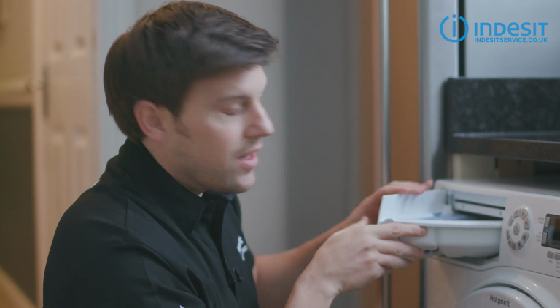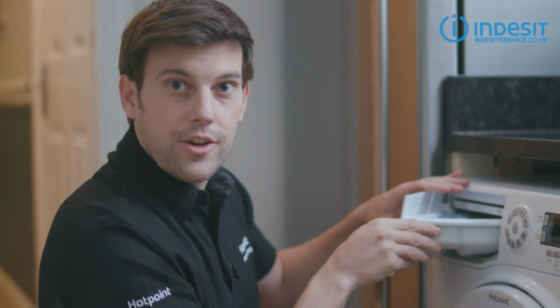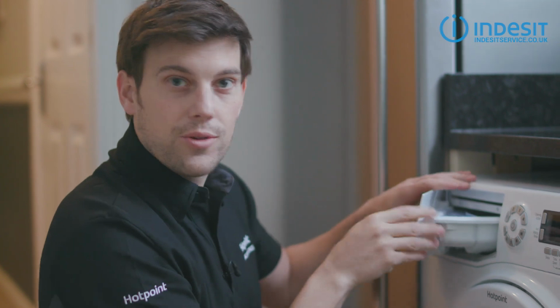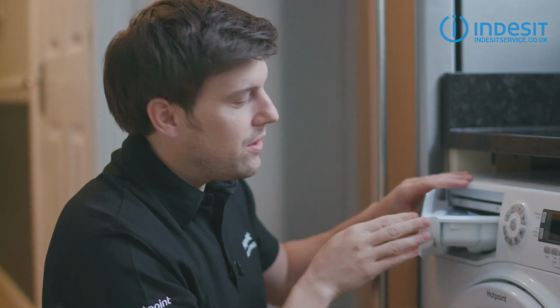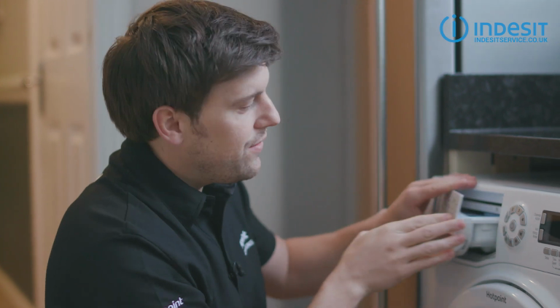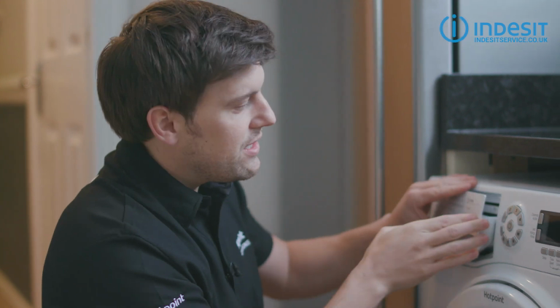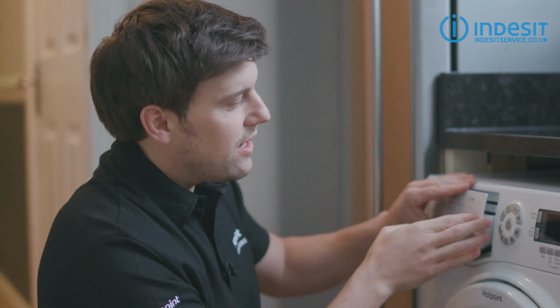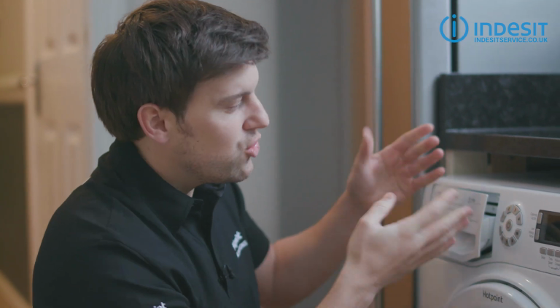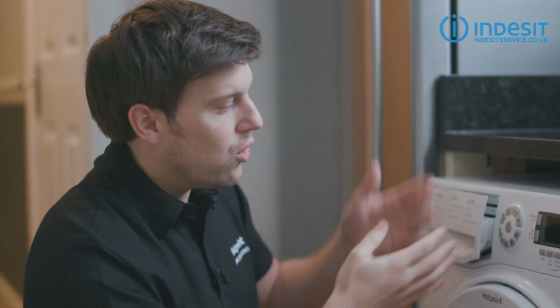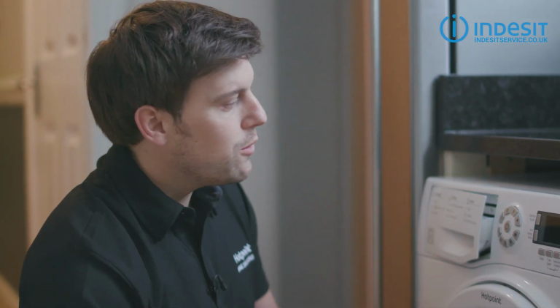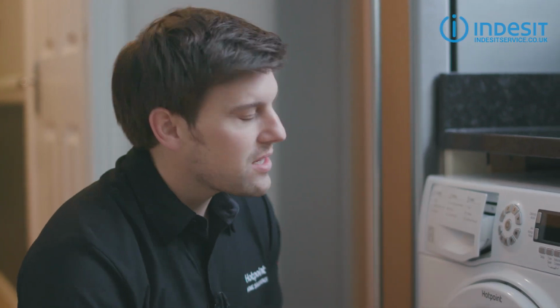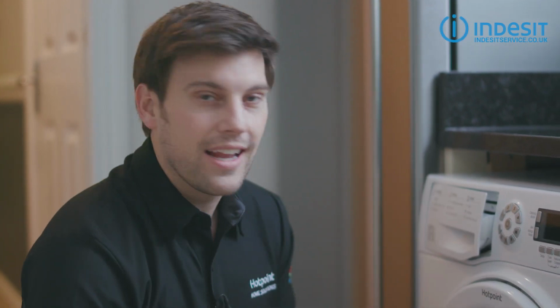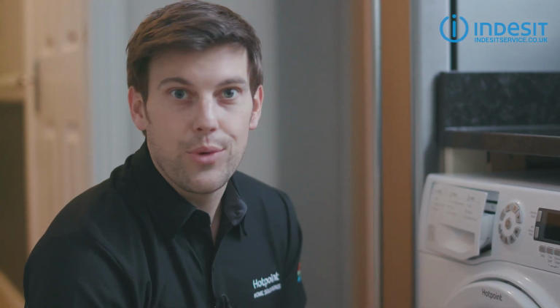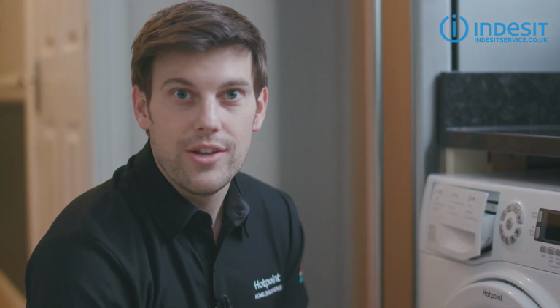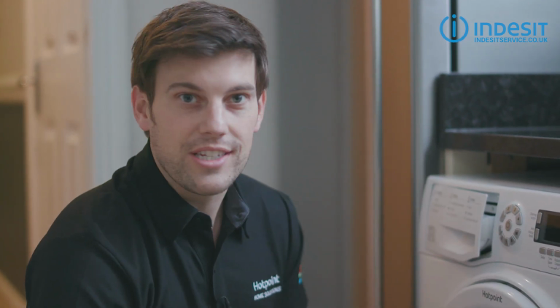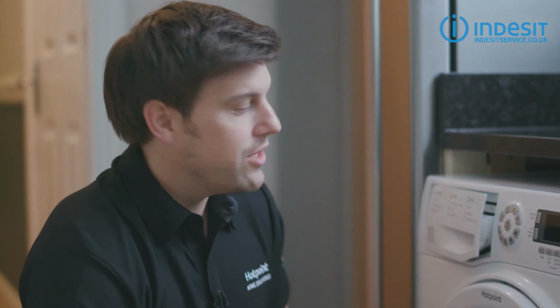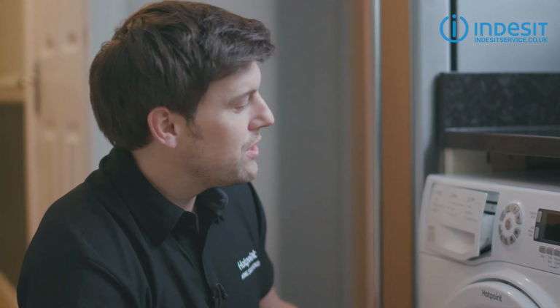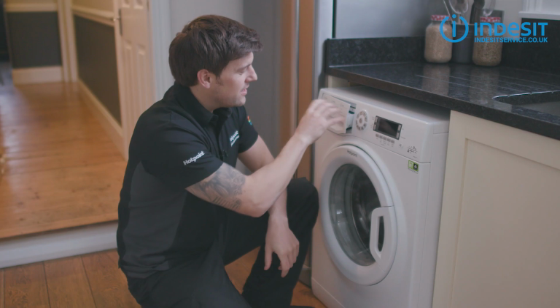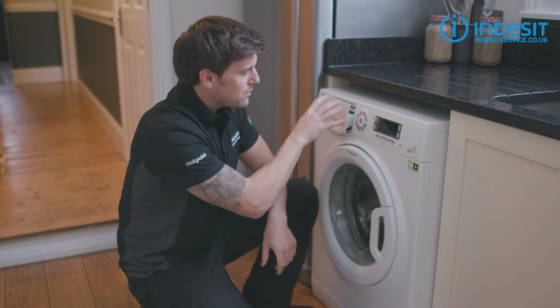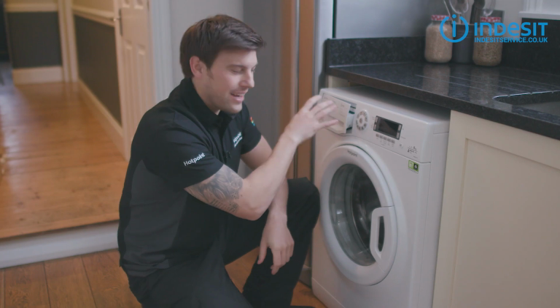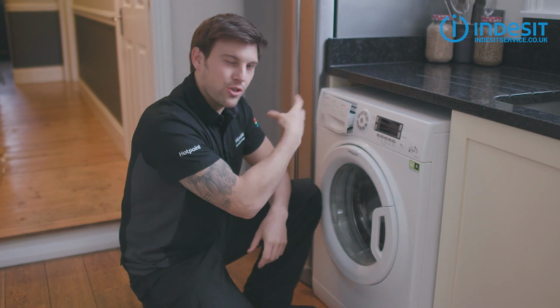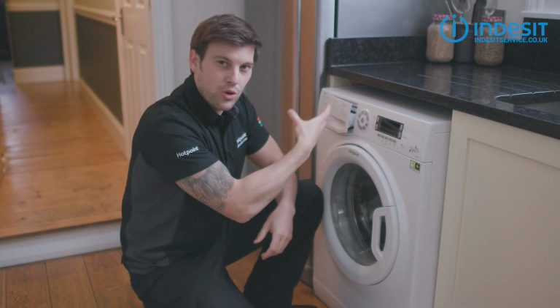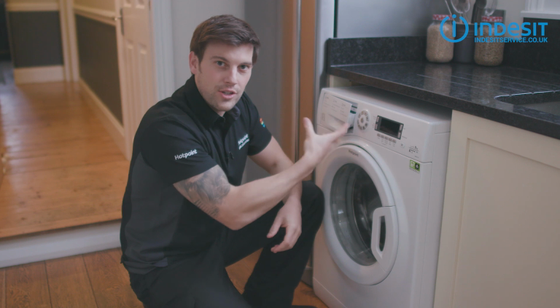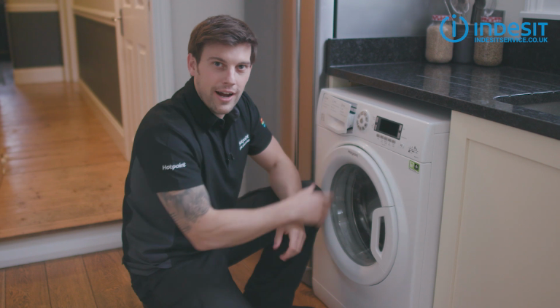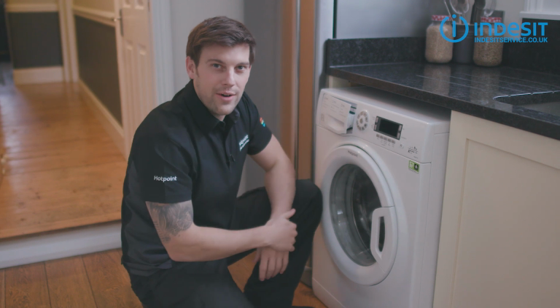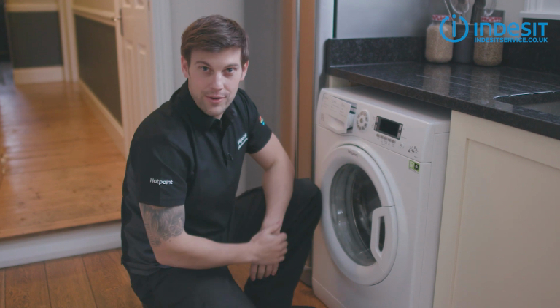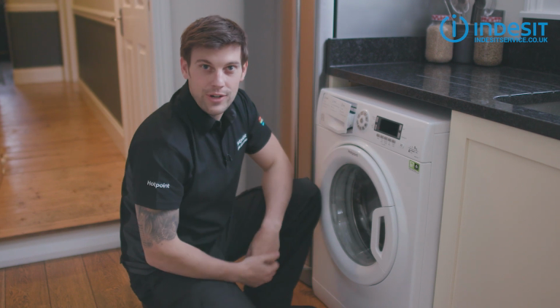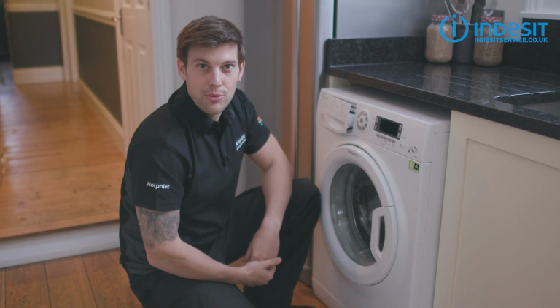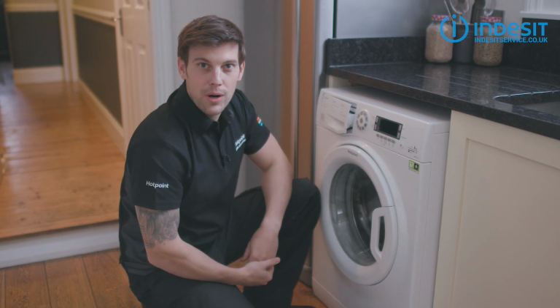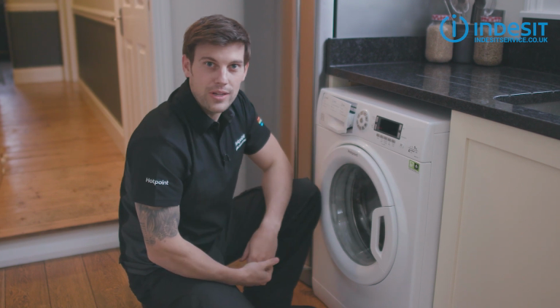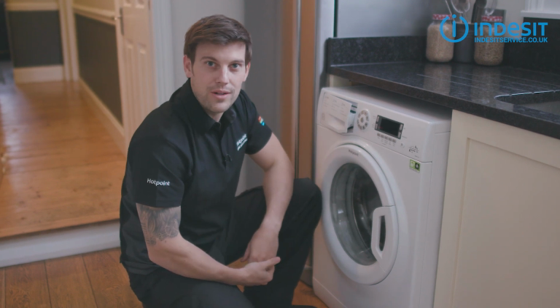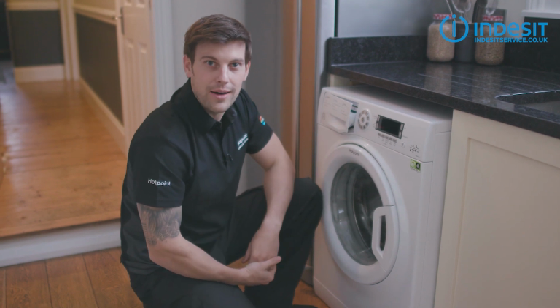You can also leave the detergent drawer open slightly when not in use. This will allow the drawer to dry out and avoid any more mouldy build up.